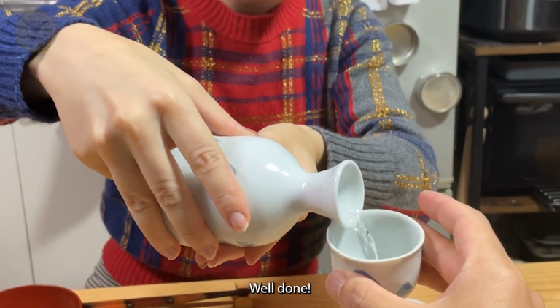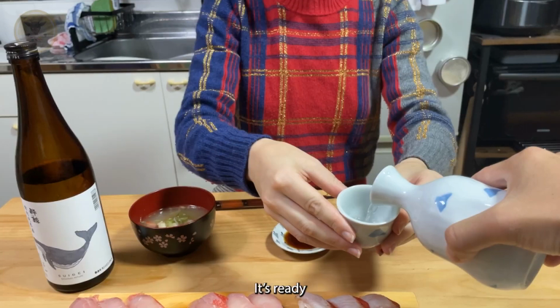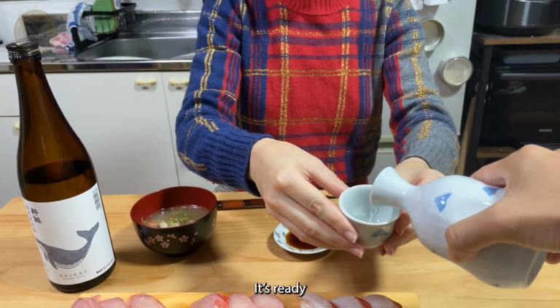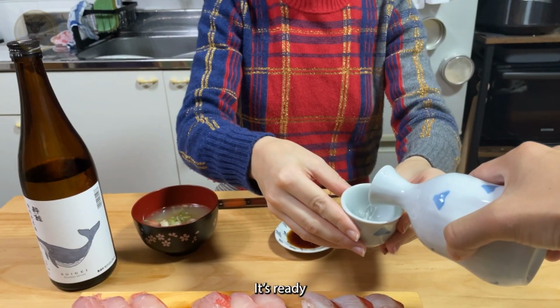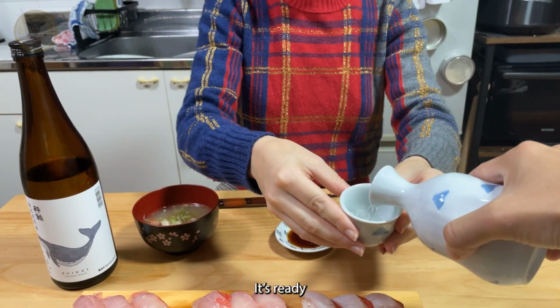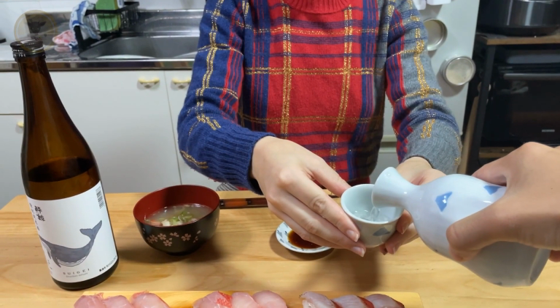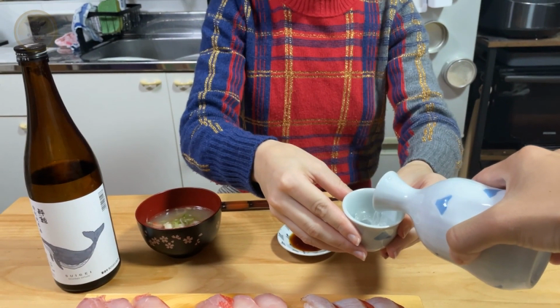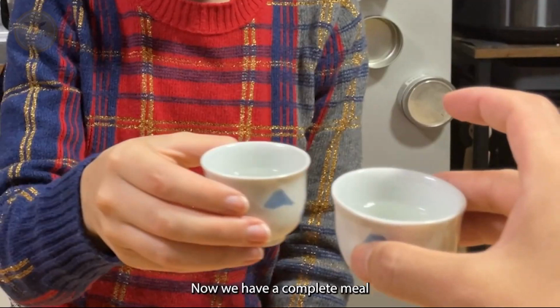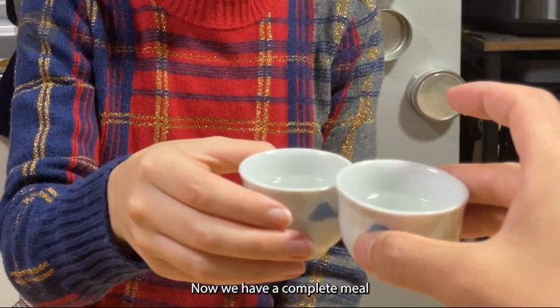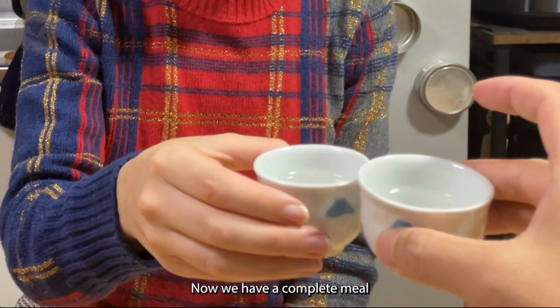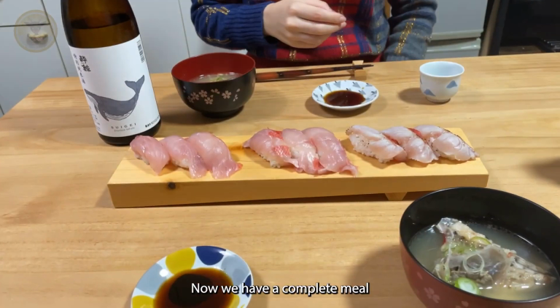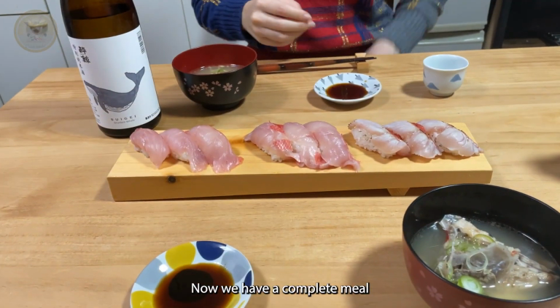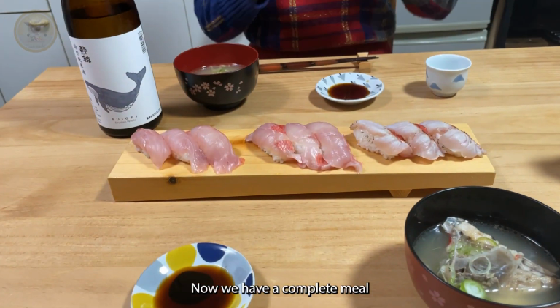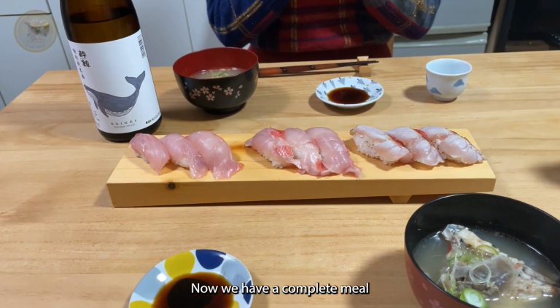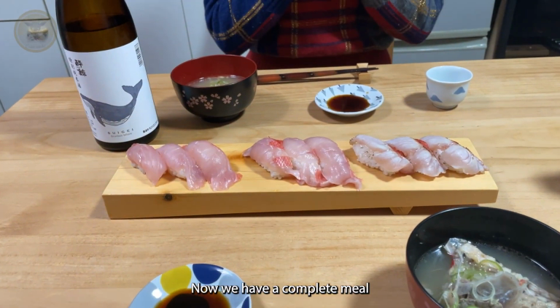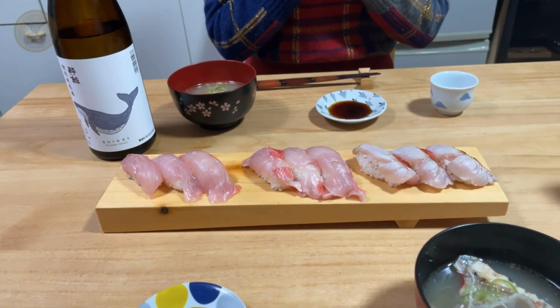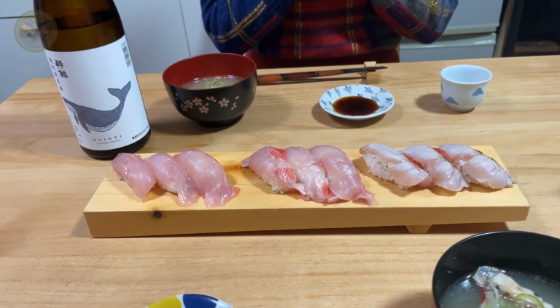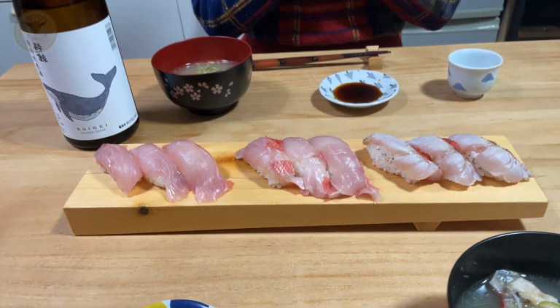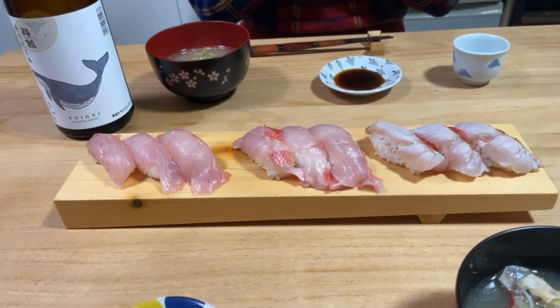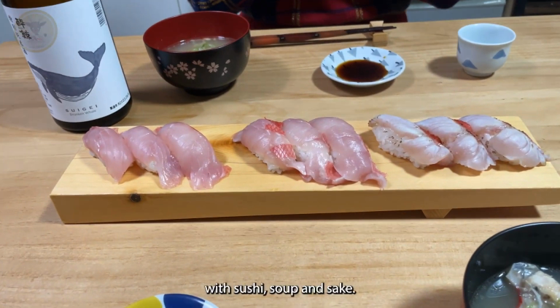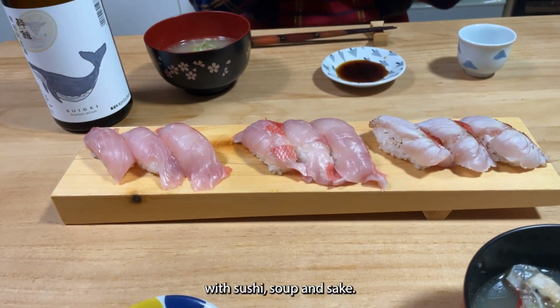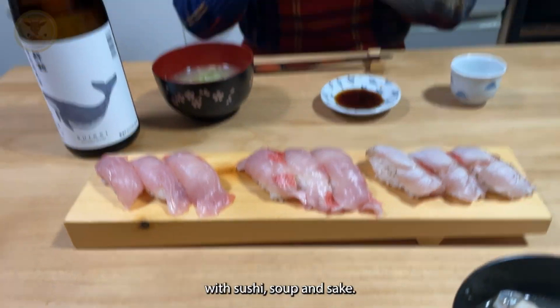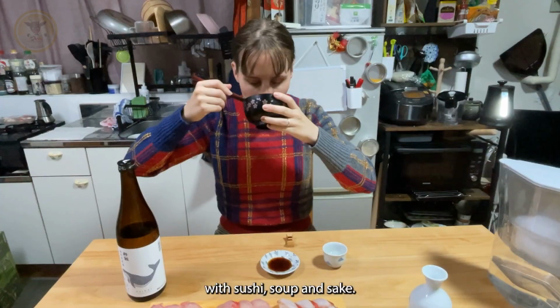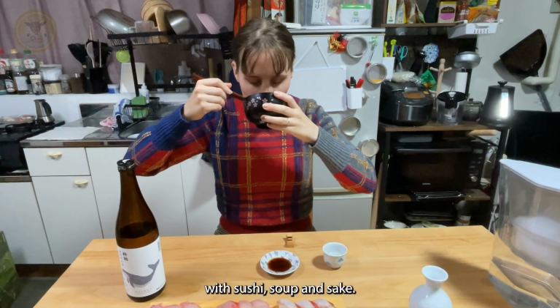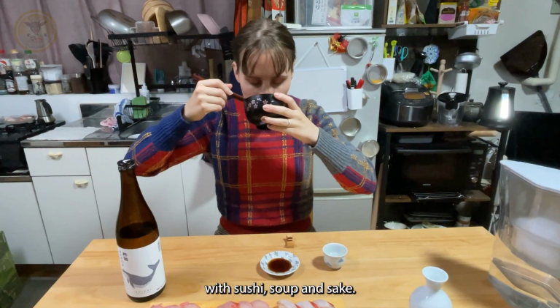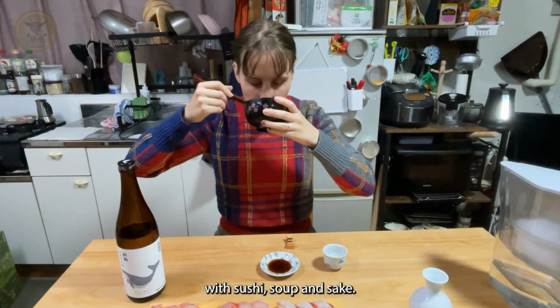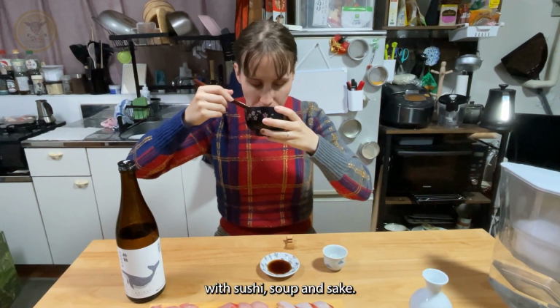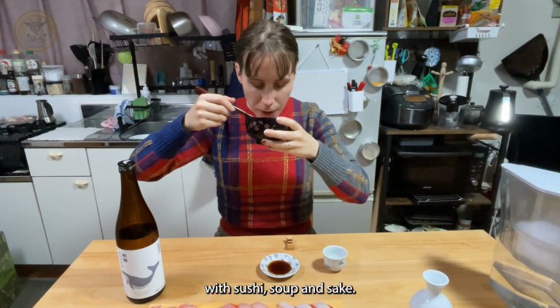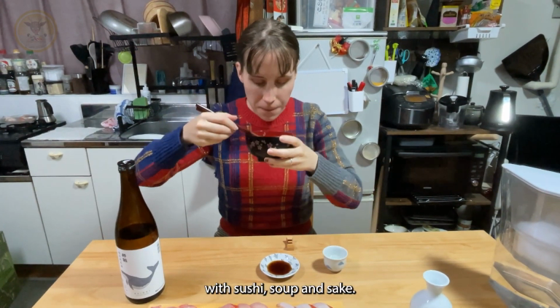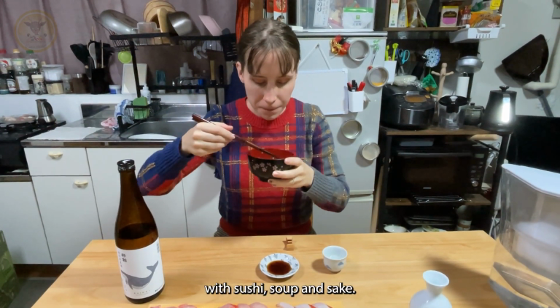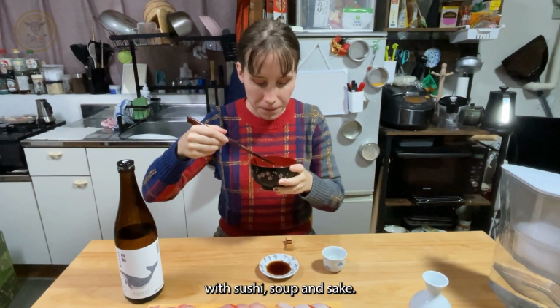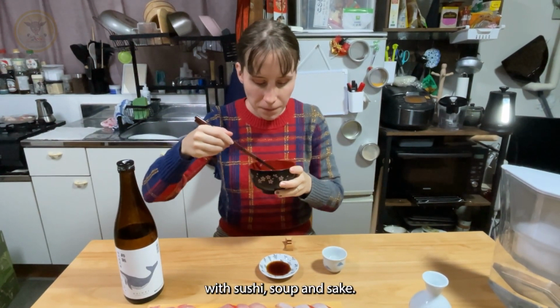It's ready. We now have a complete meal with sushi, soup, and sake.